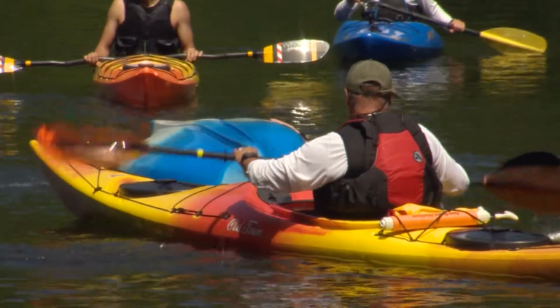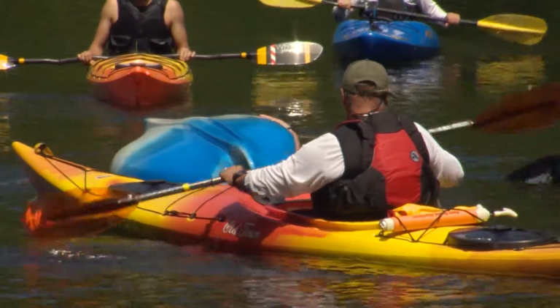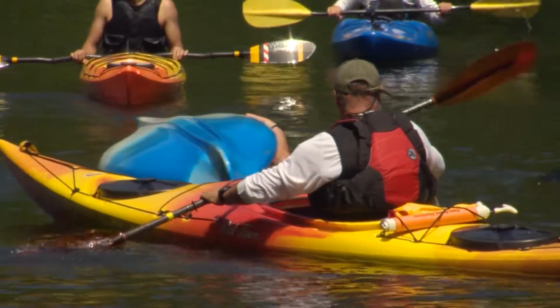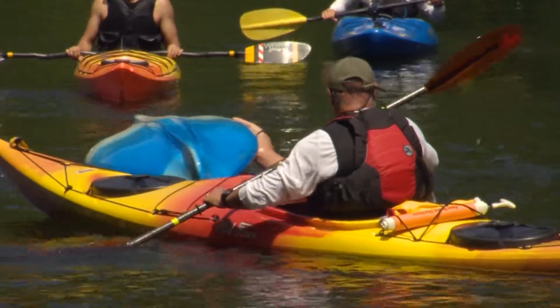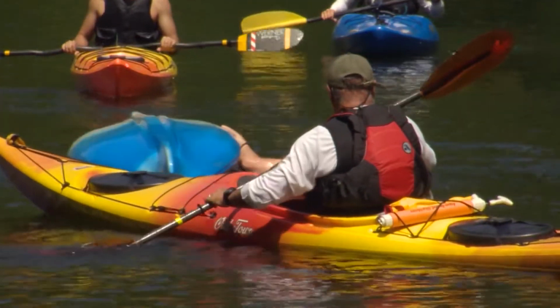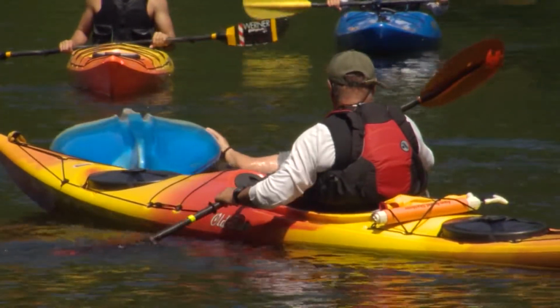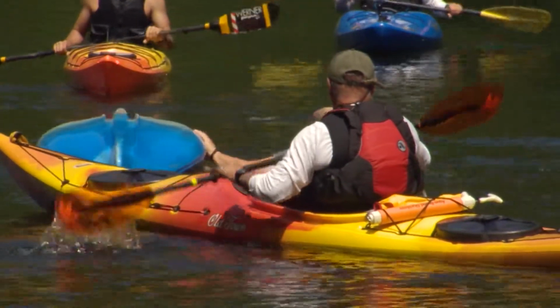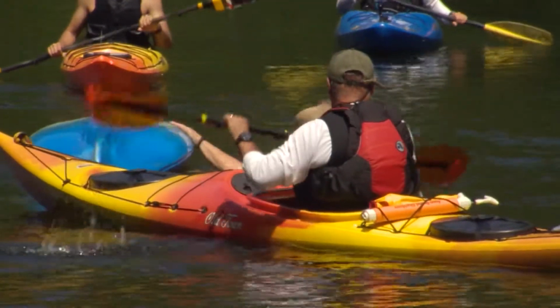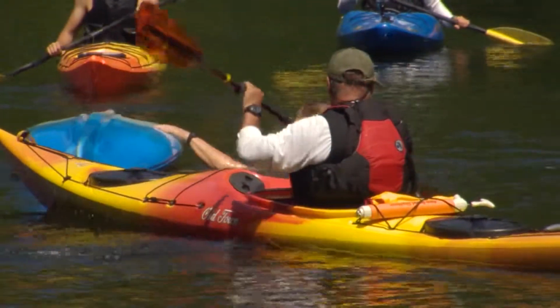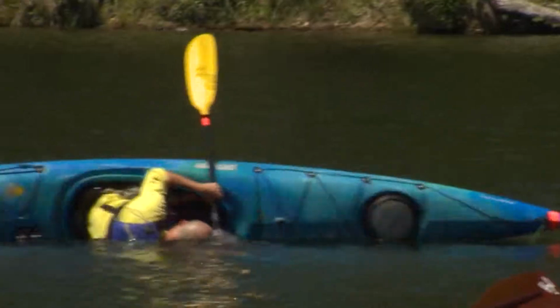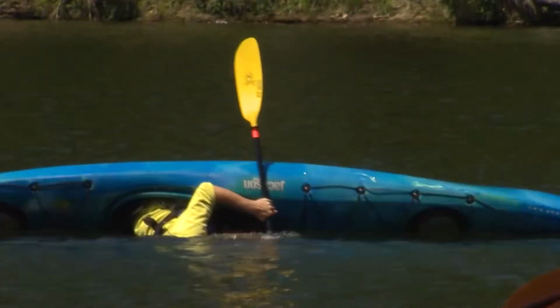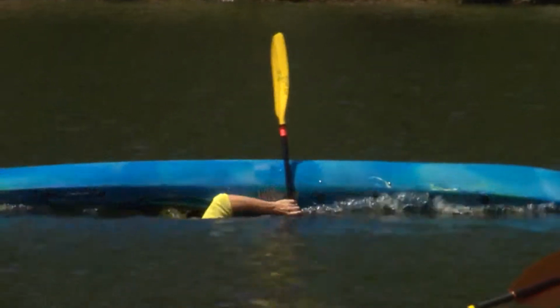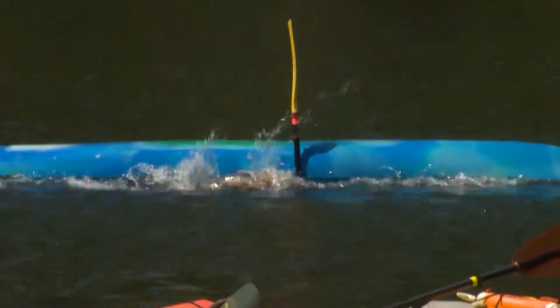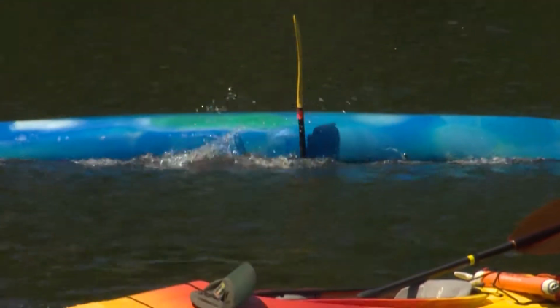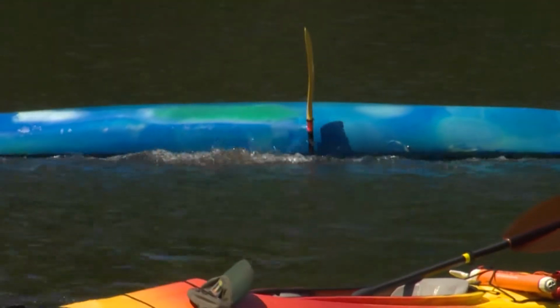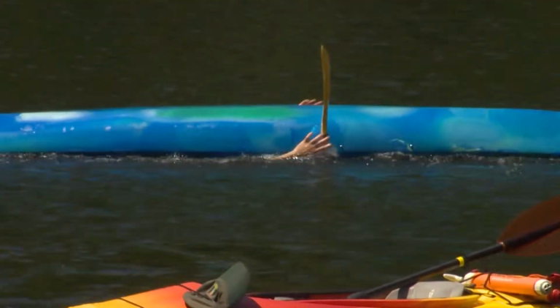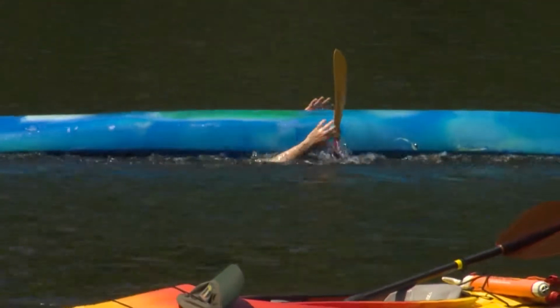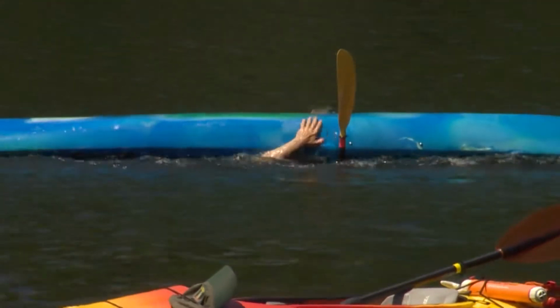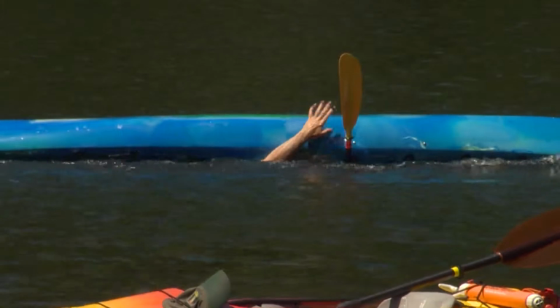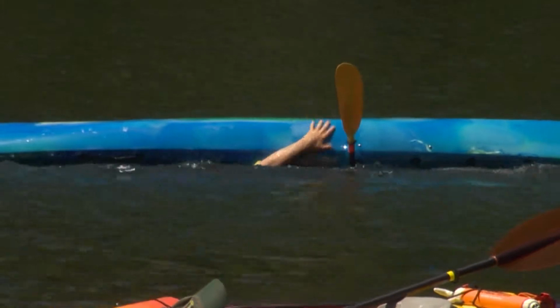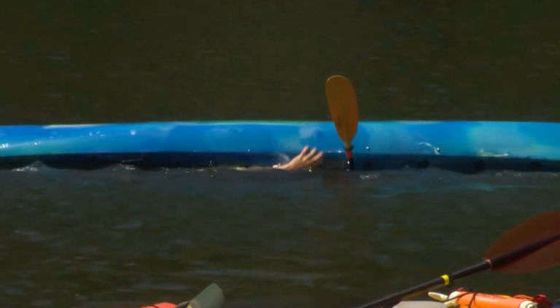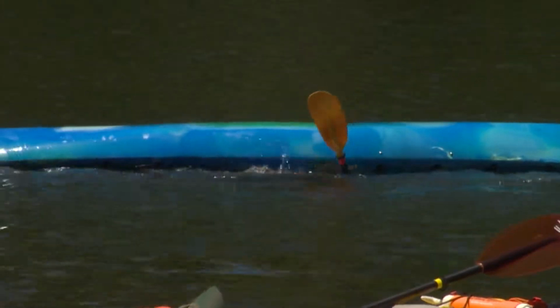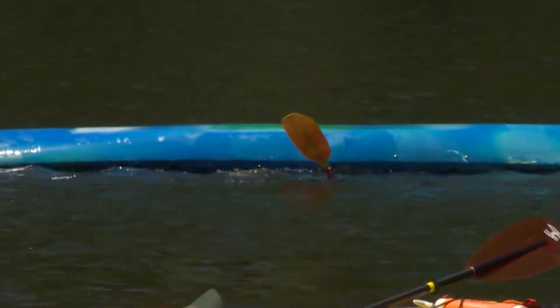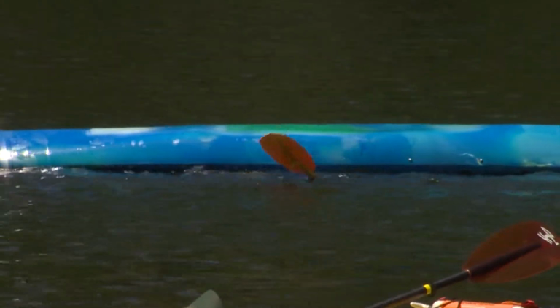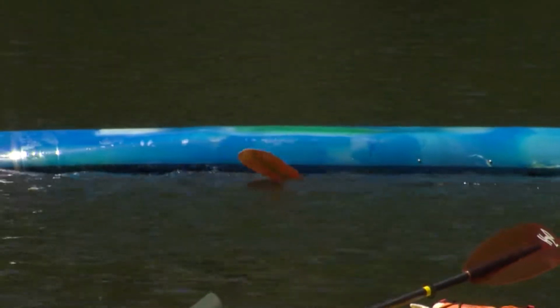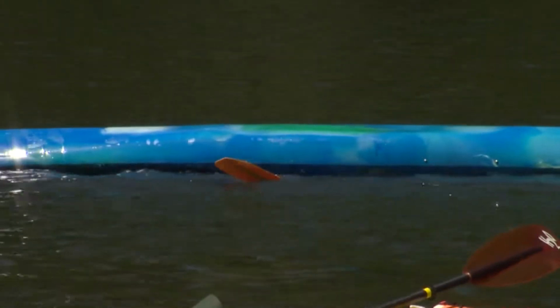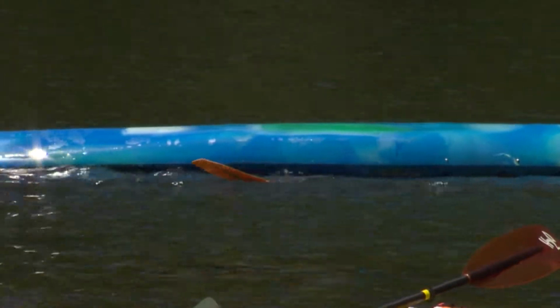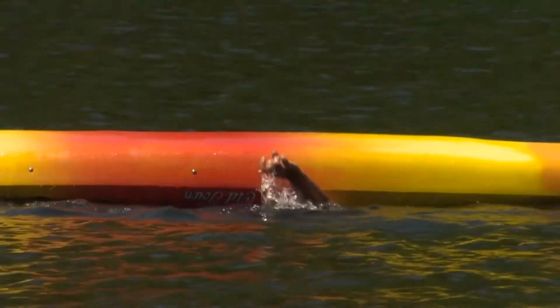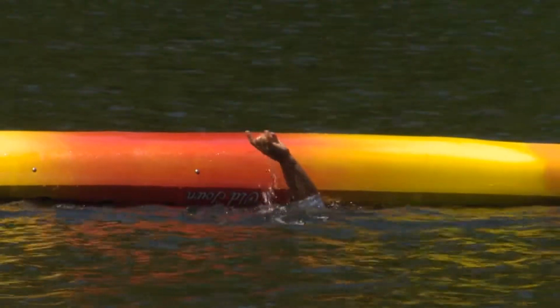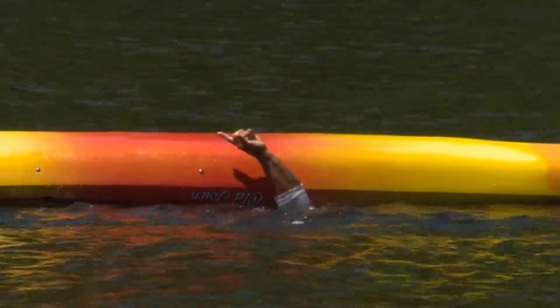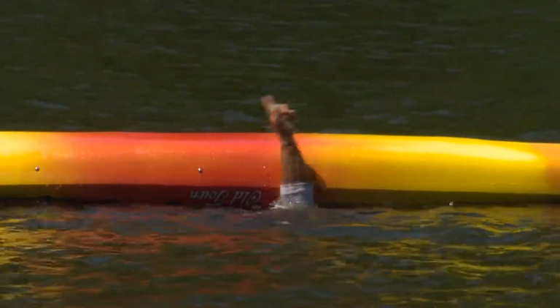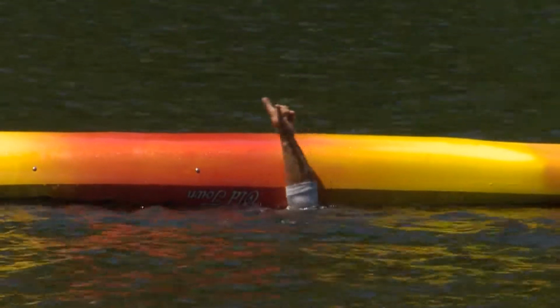They need to be able to demonstrate comfort in the water, reaching up, tapping the bottoms of their boats, giving us a big thumbs up.